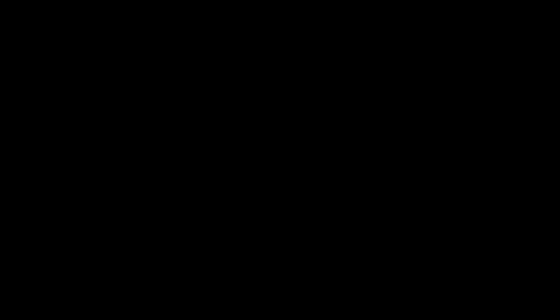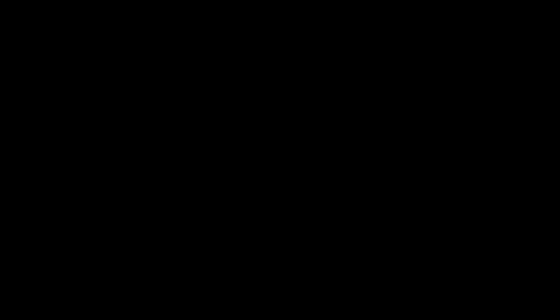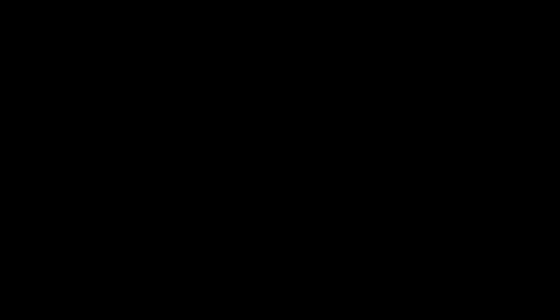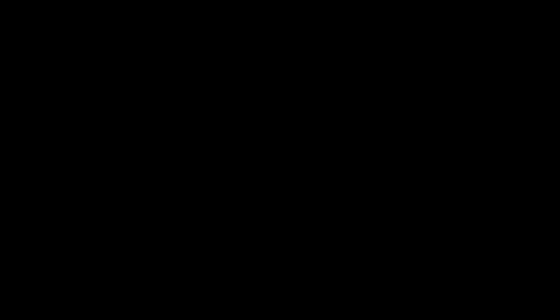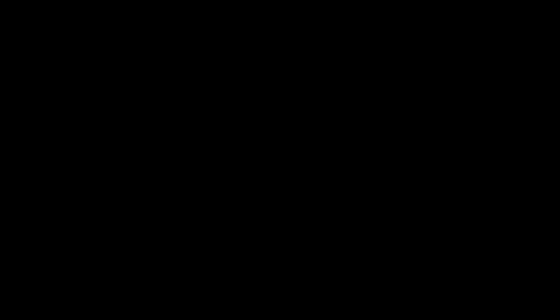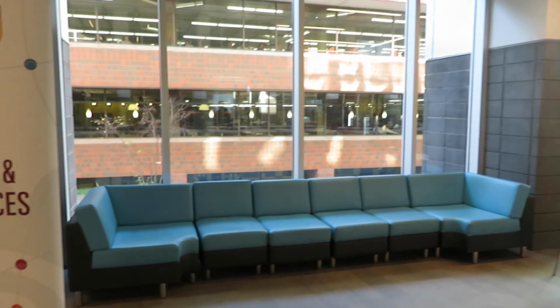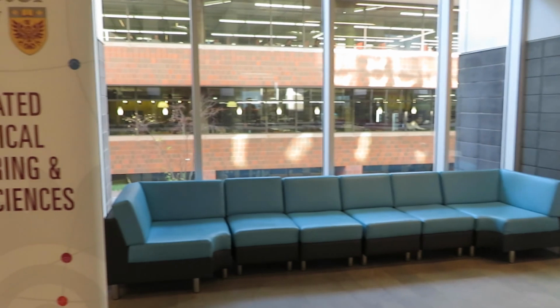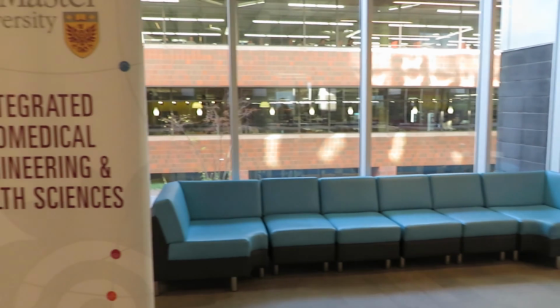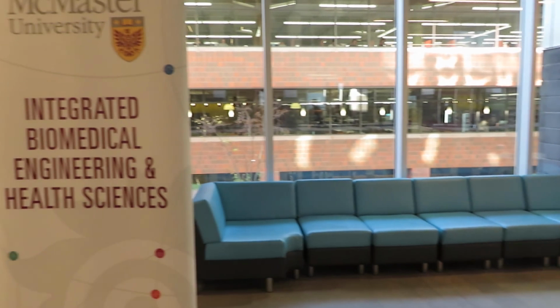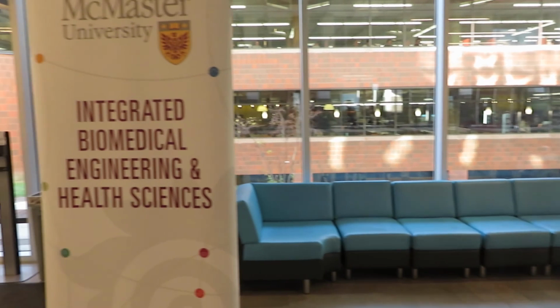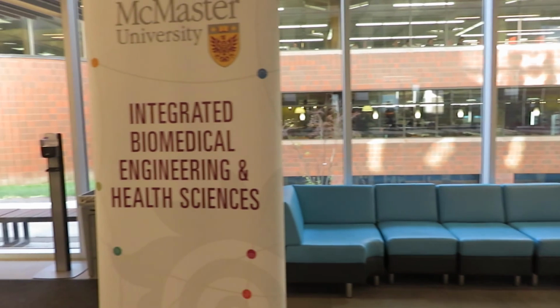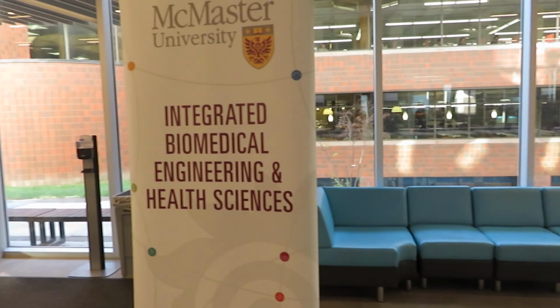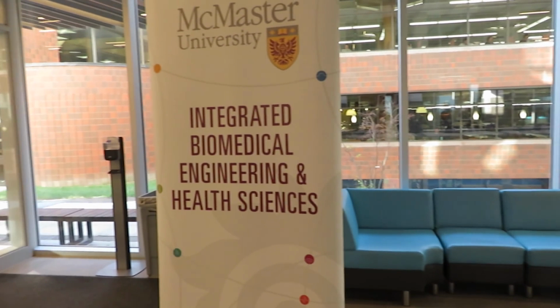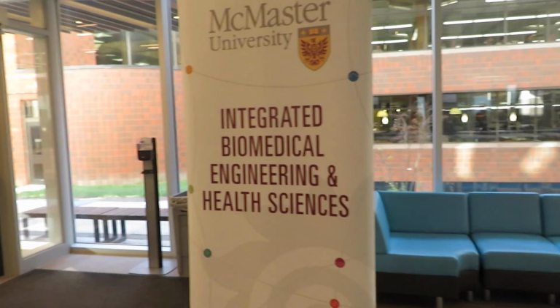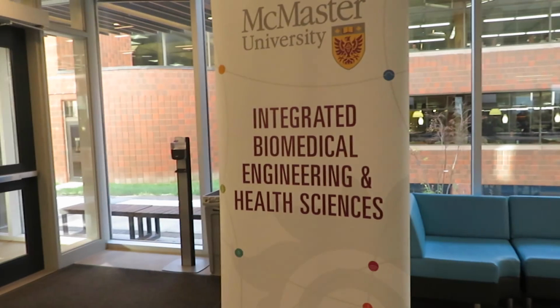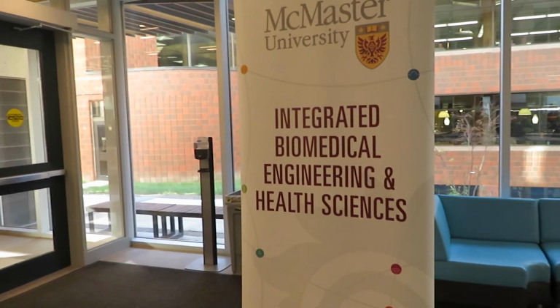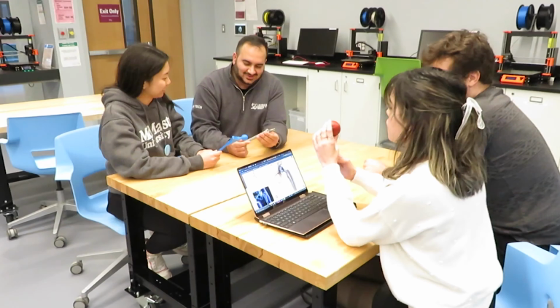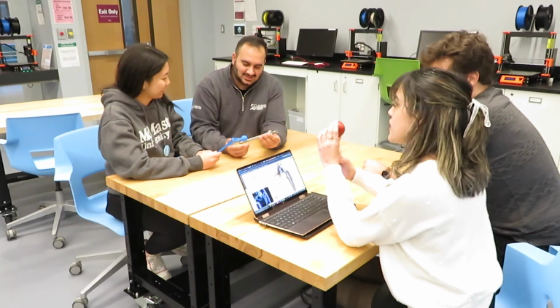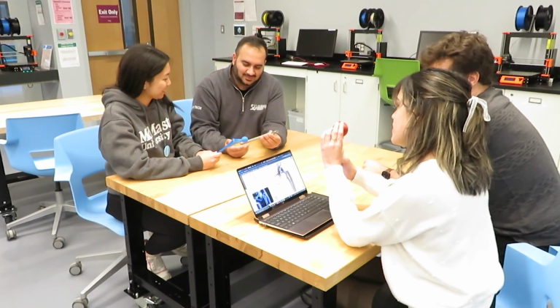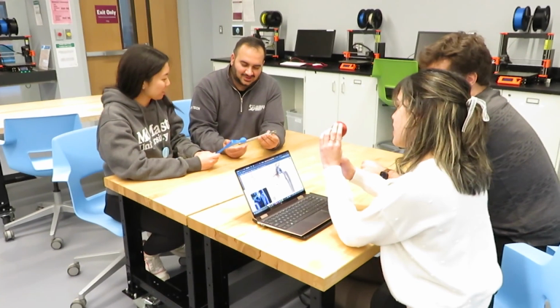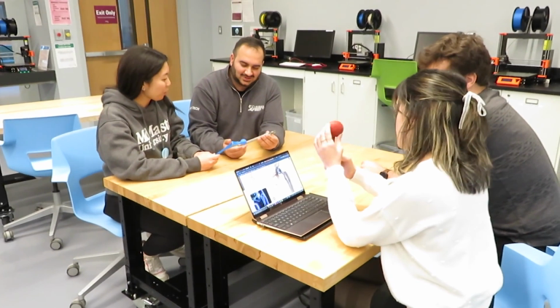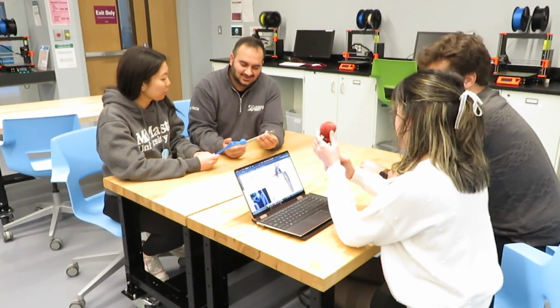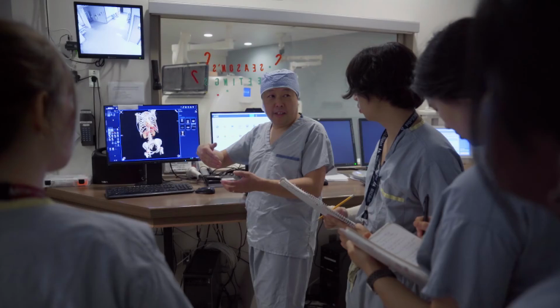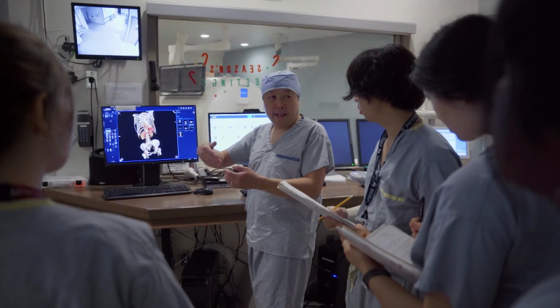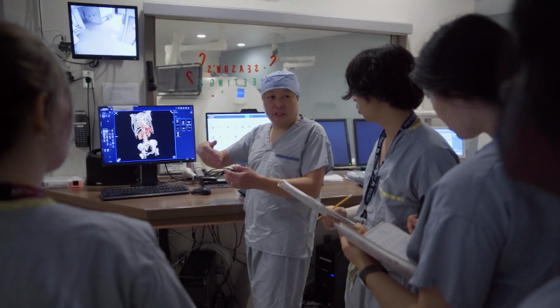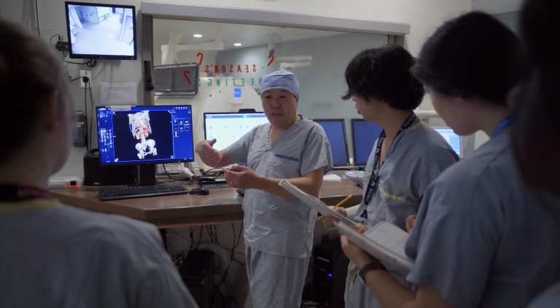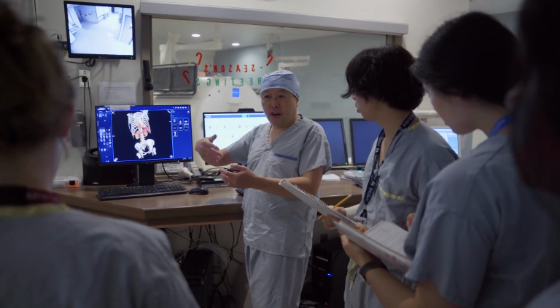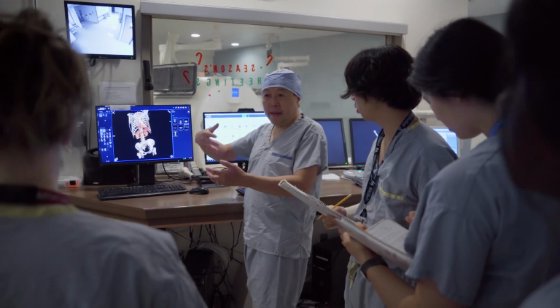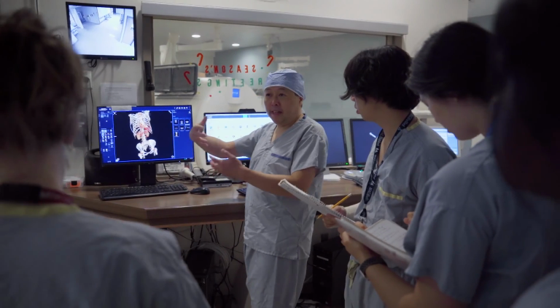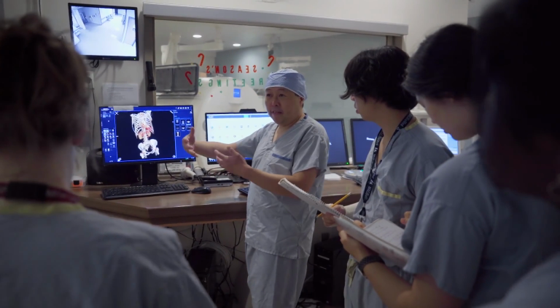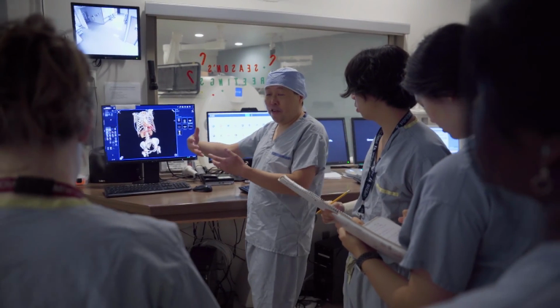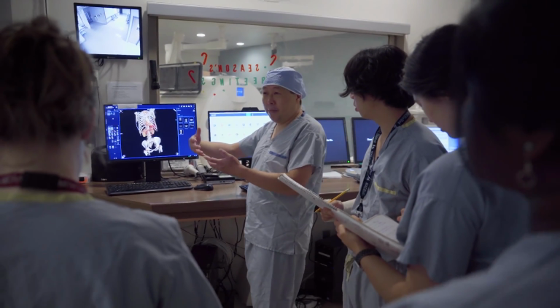Welcome to McMaster University's innovative iBioMed program, where engineering meets health sciences for a dynamic learning experience.